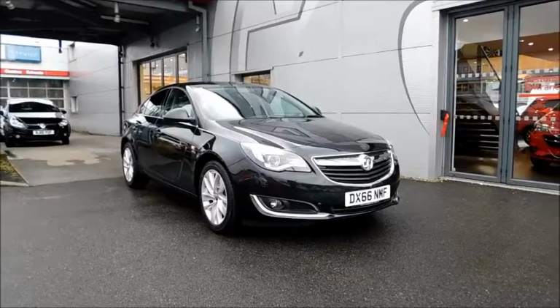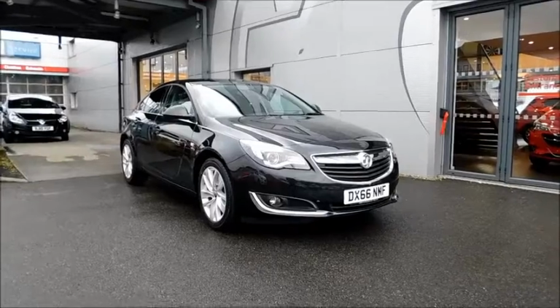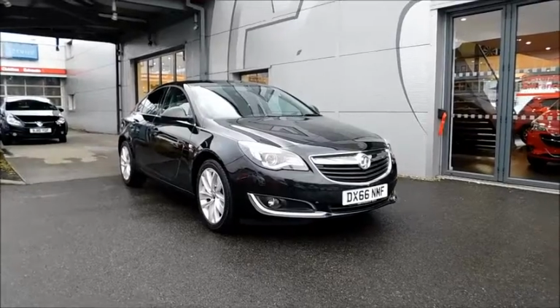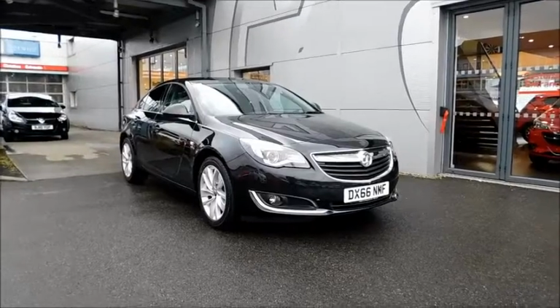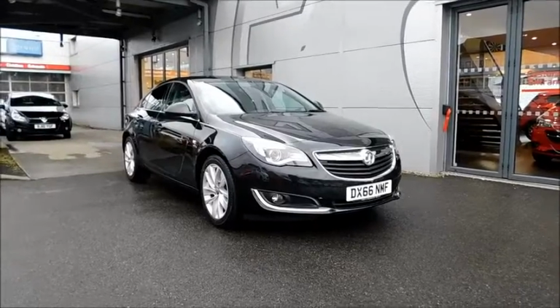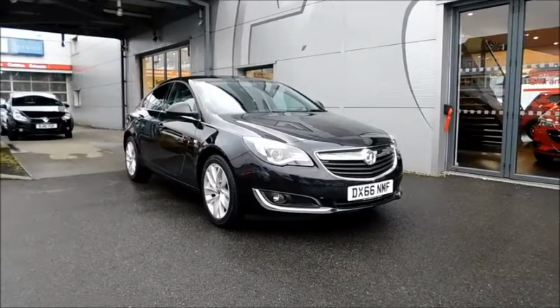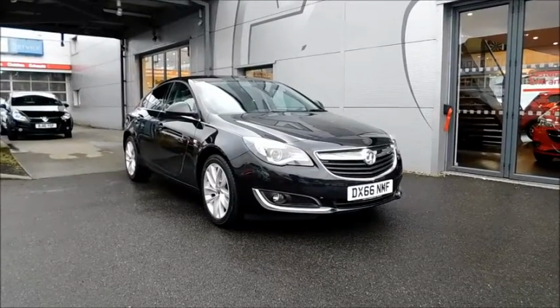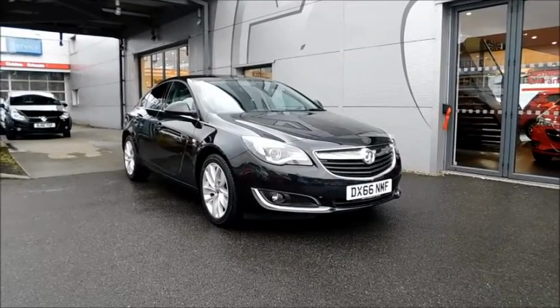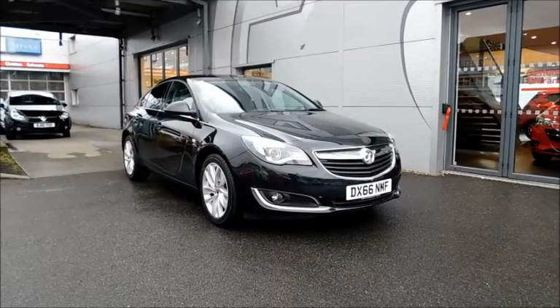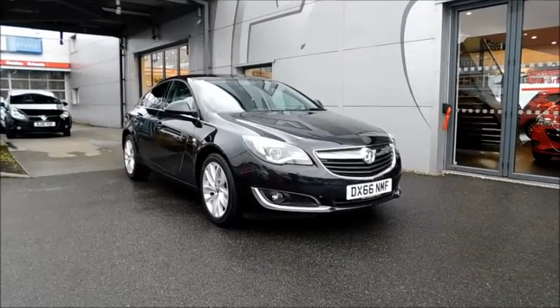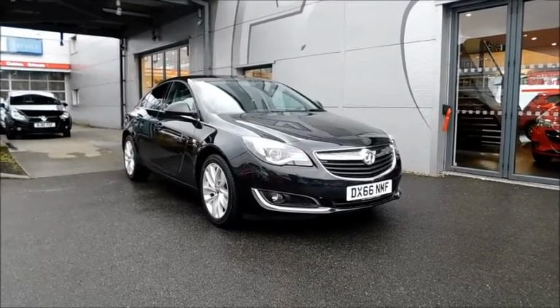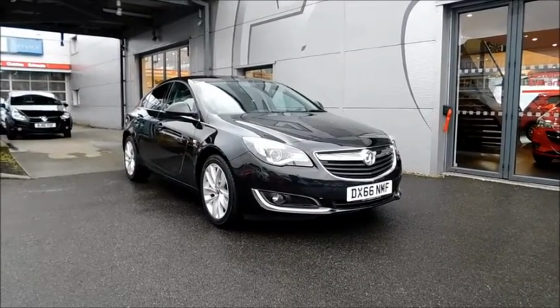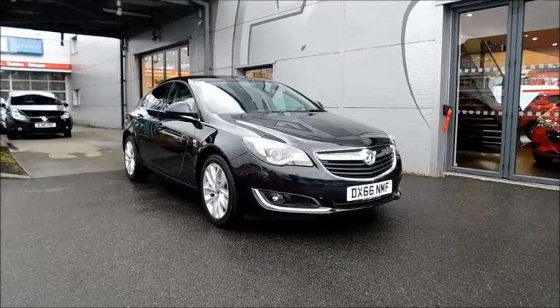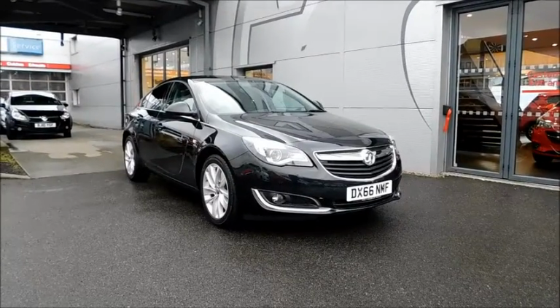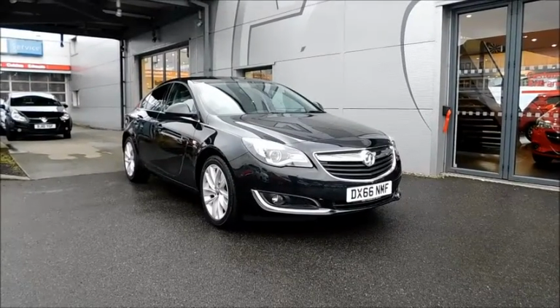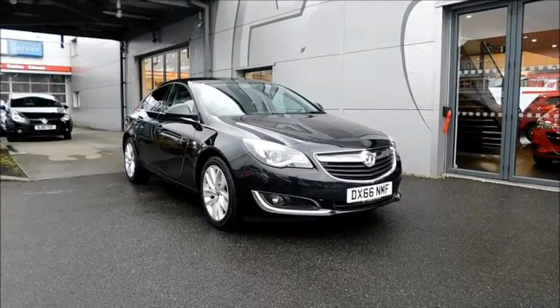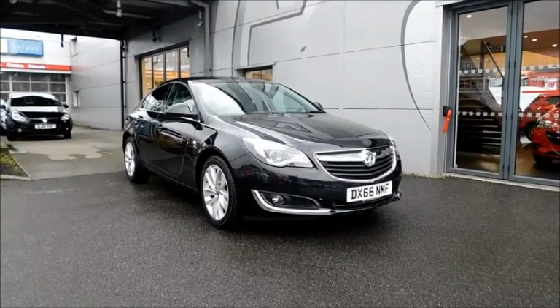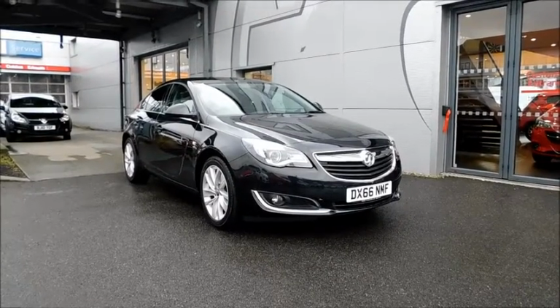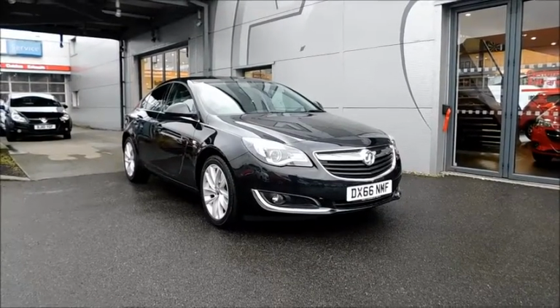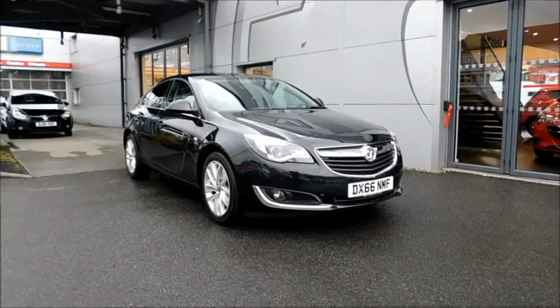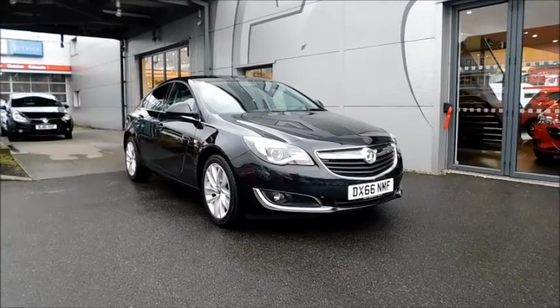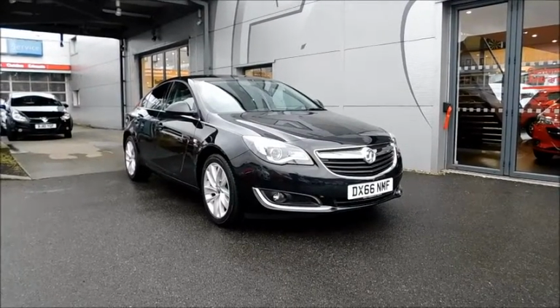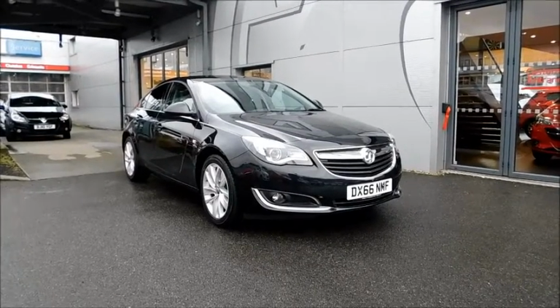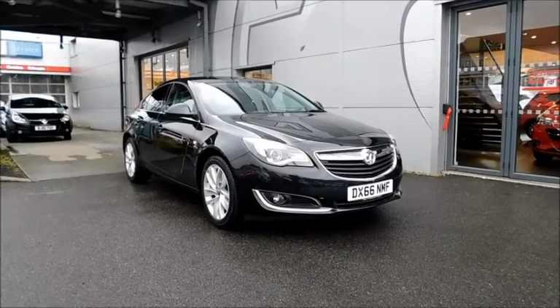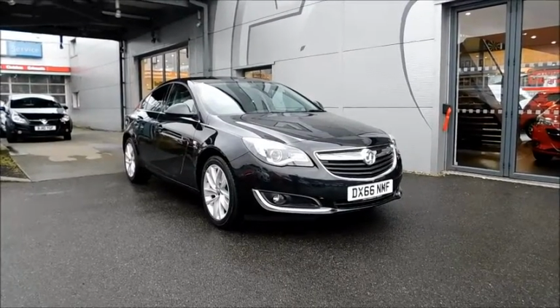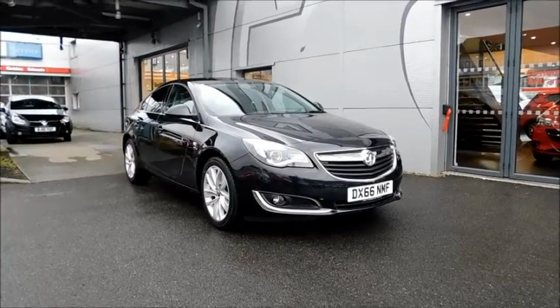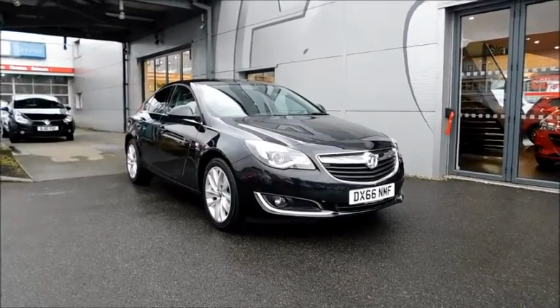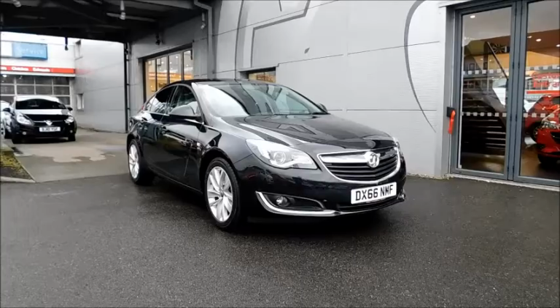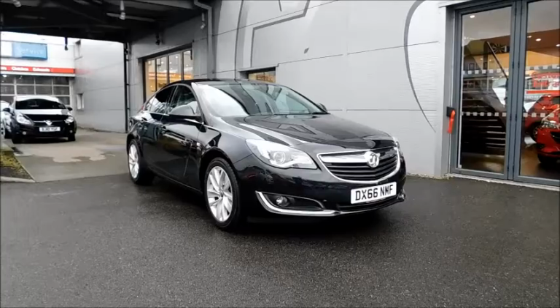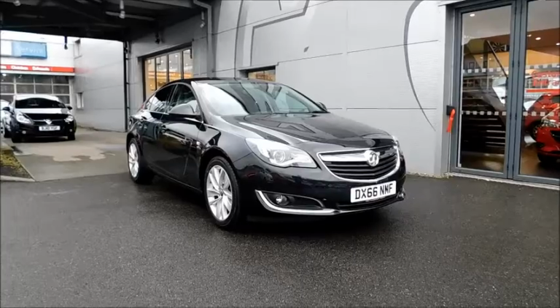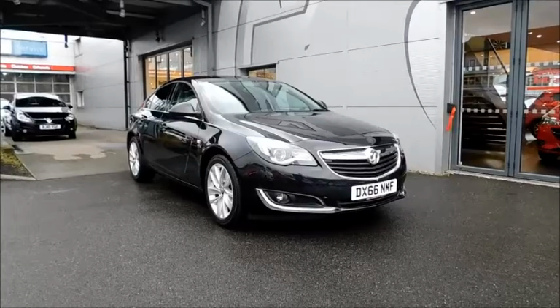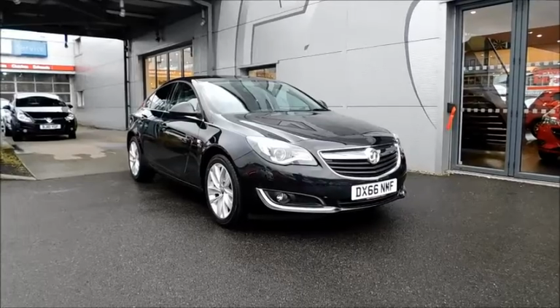This vehicle has a CO2 figure of 129 grams per kilometre, which equates to a road fund licence fee of just £110 annually.